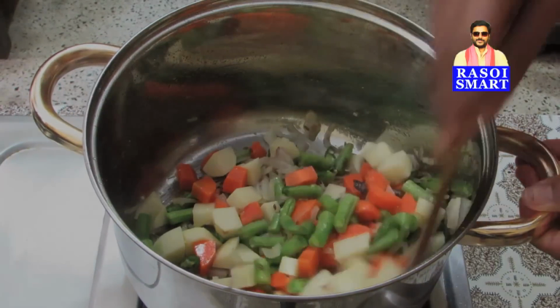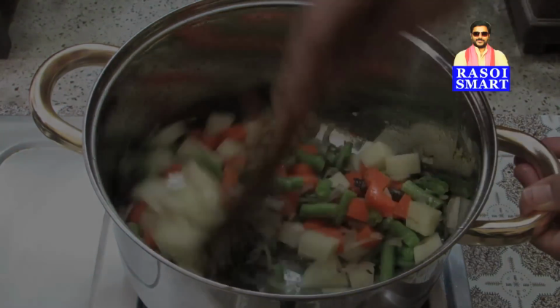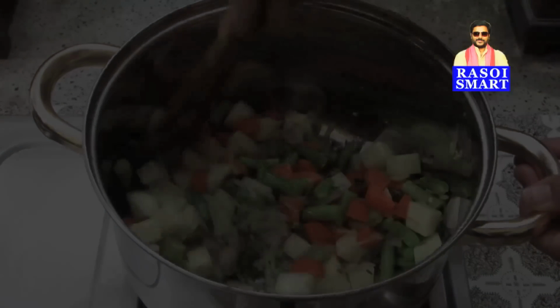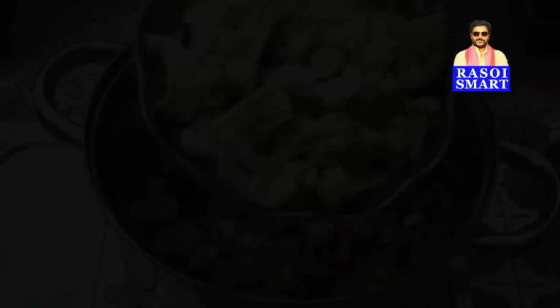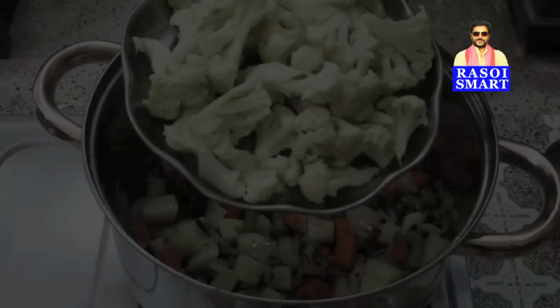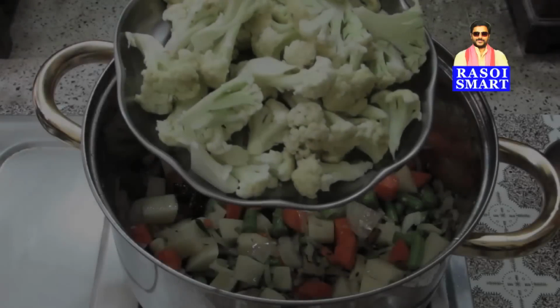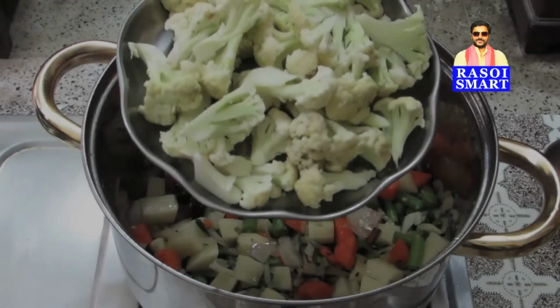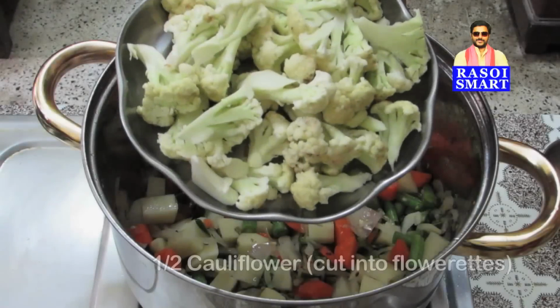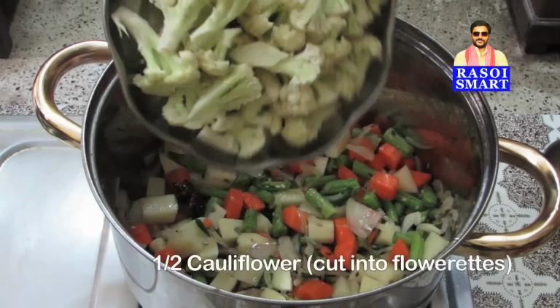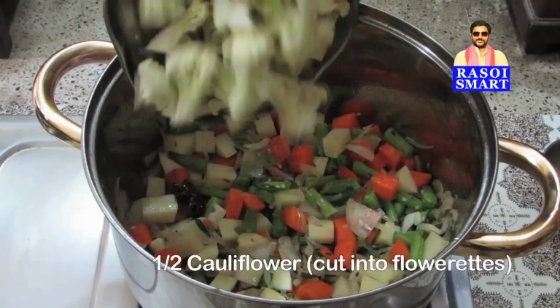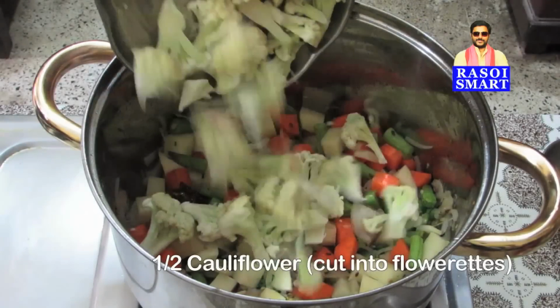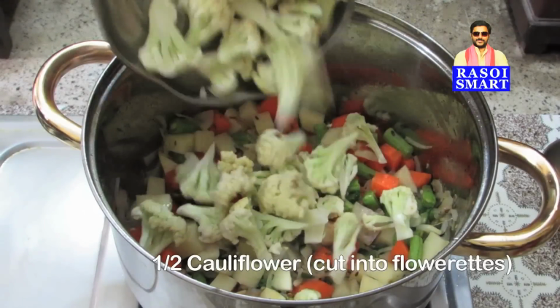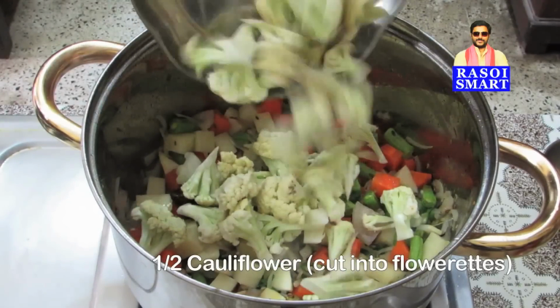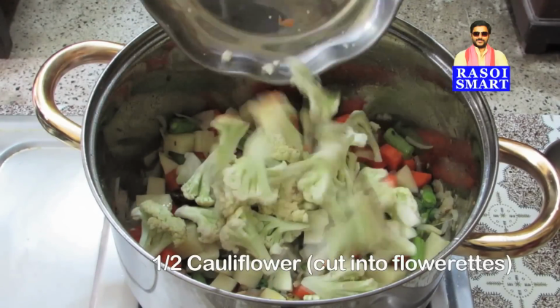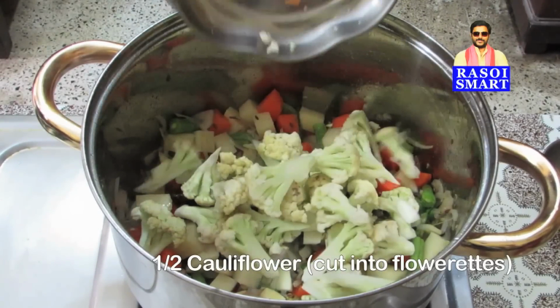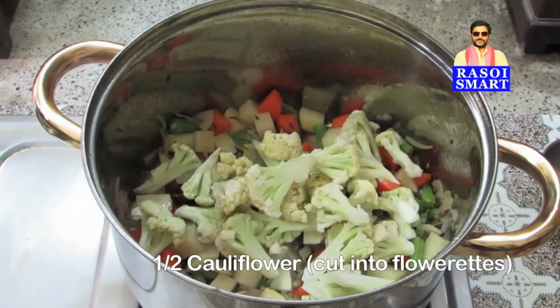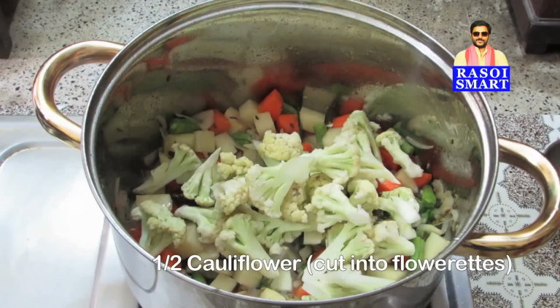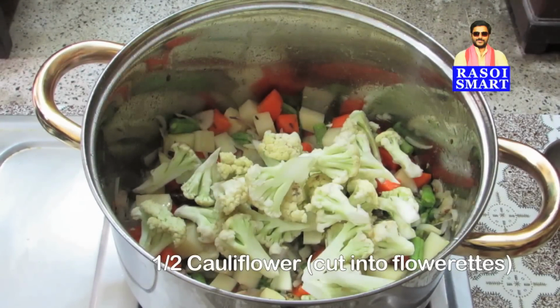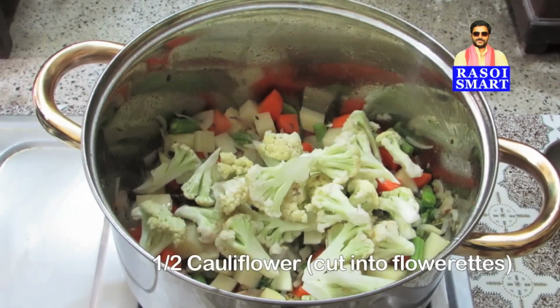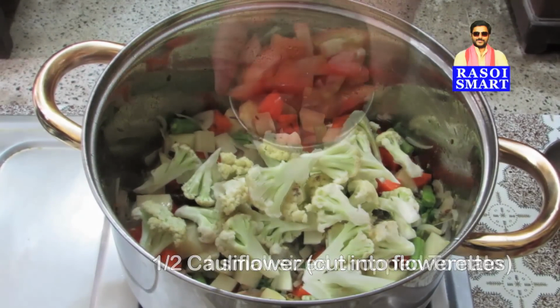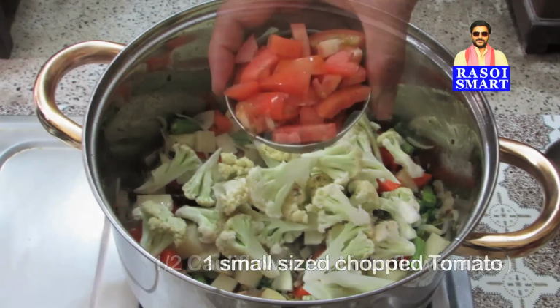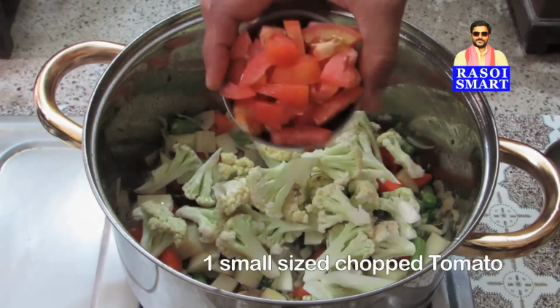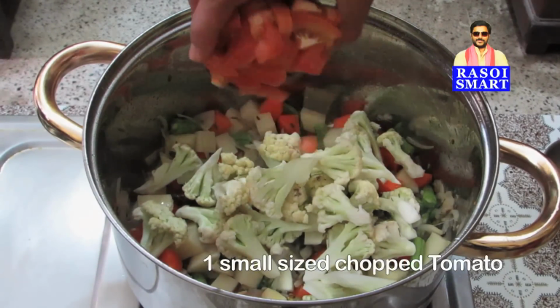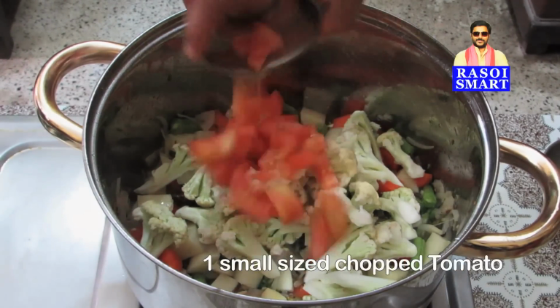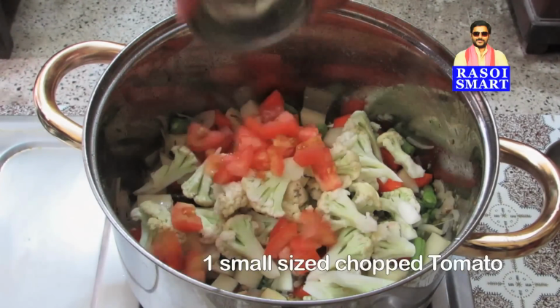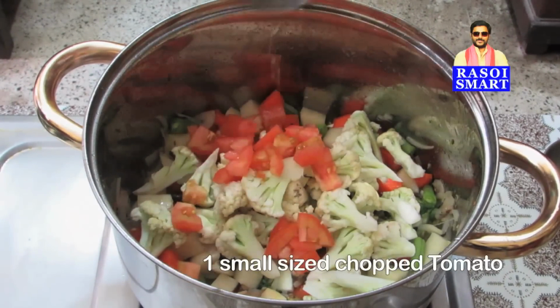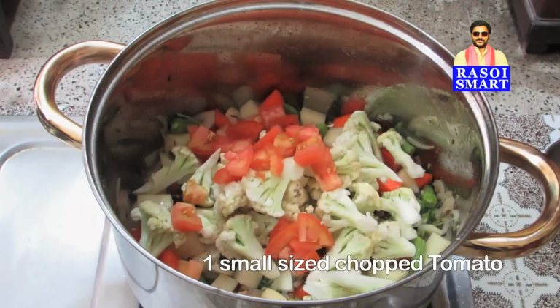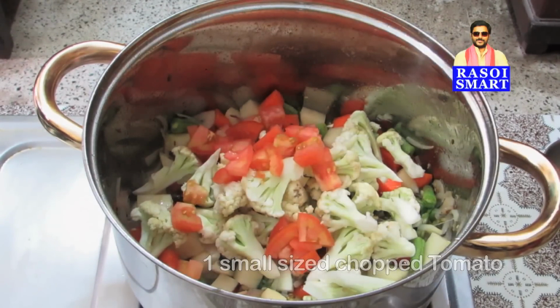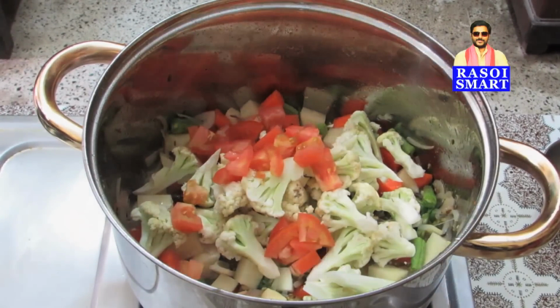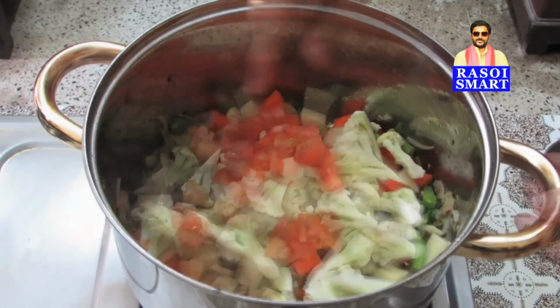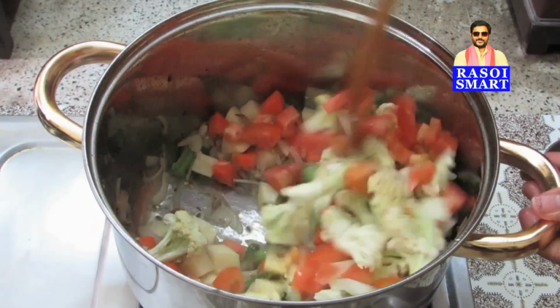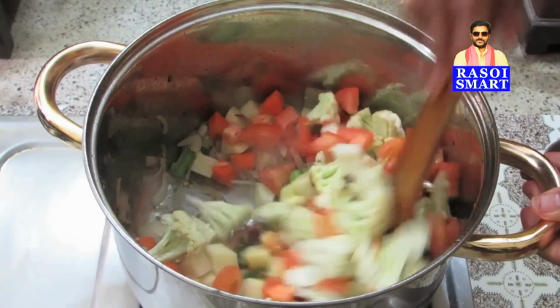Step 4: Add half a cauliflower cut into florets and 1 small-sized chopped tomato, and sauté.